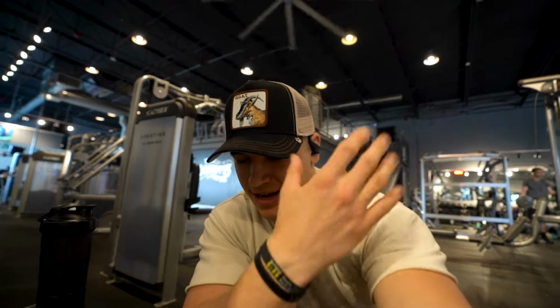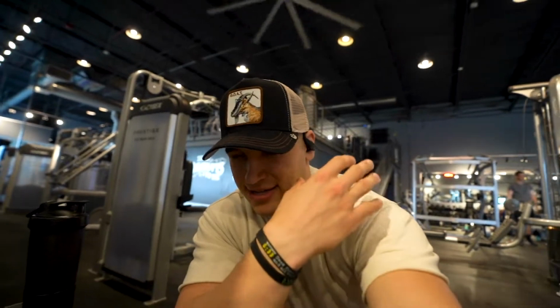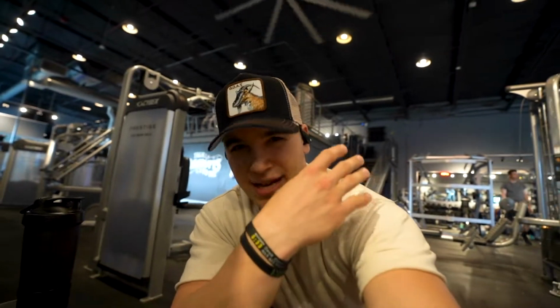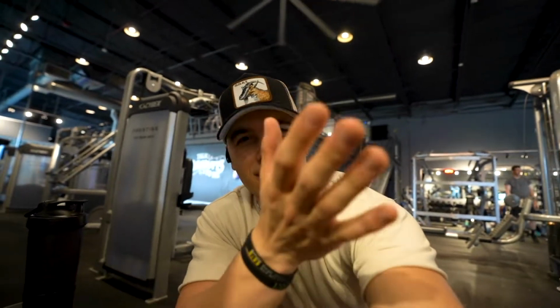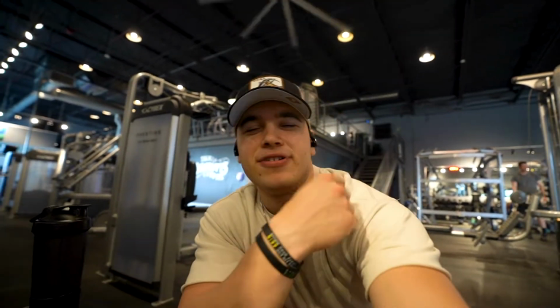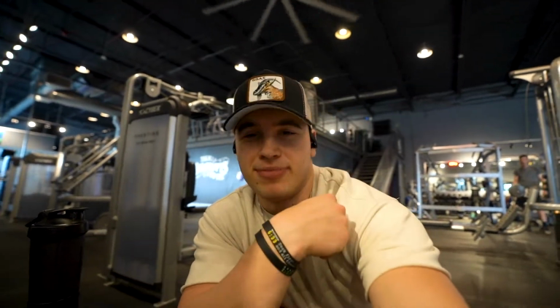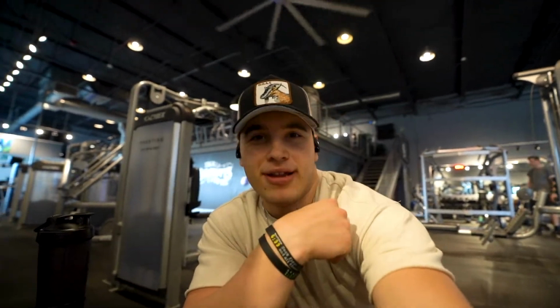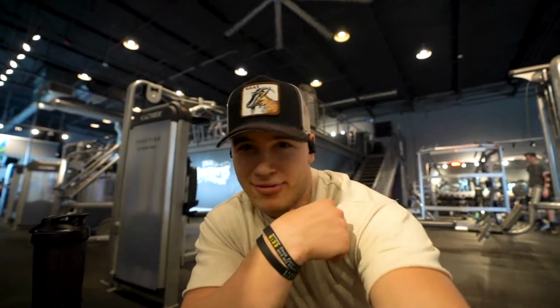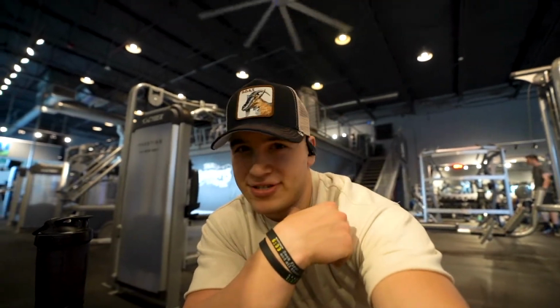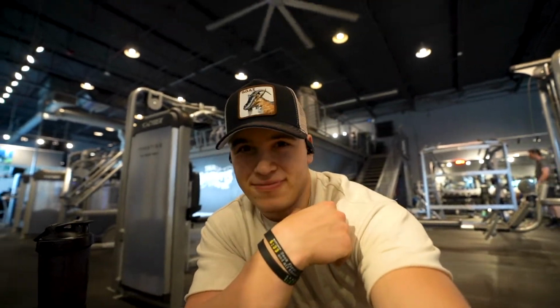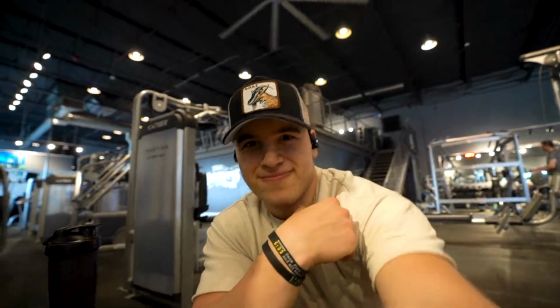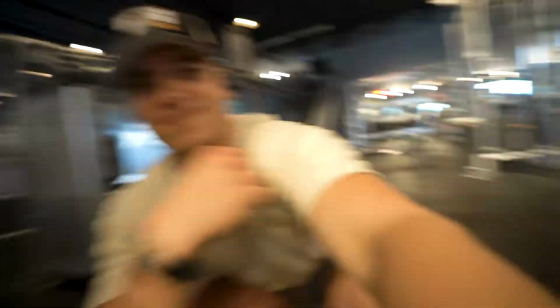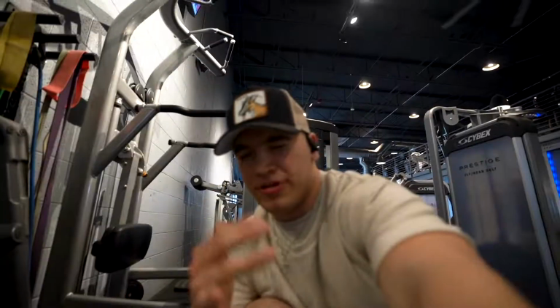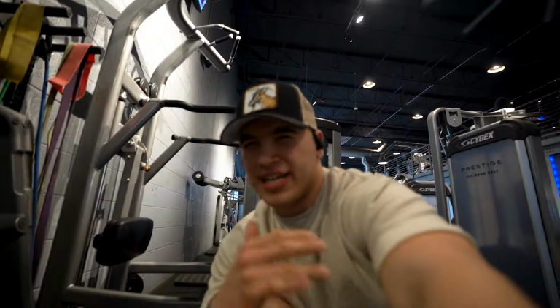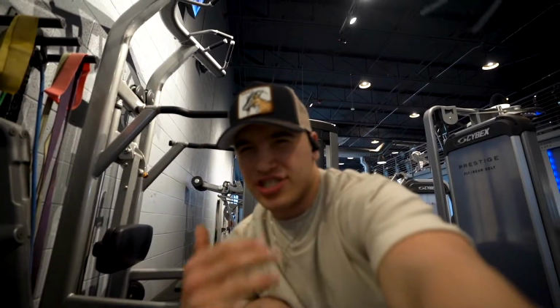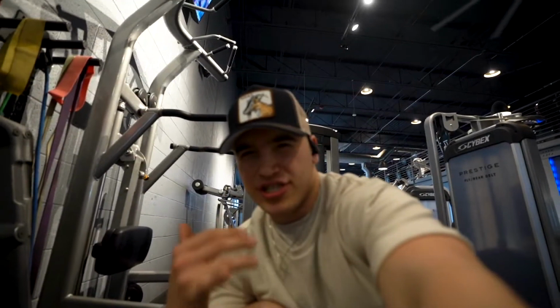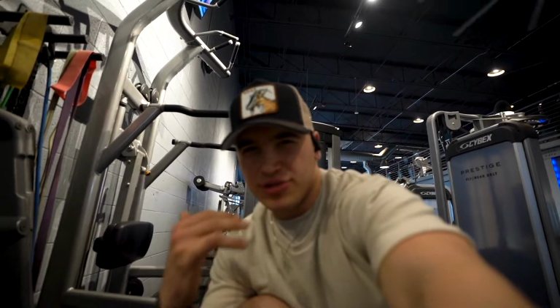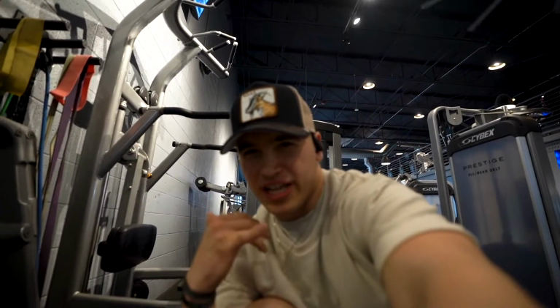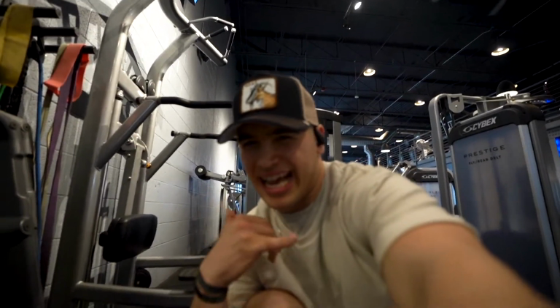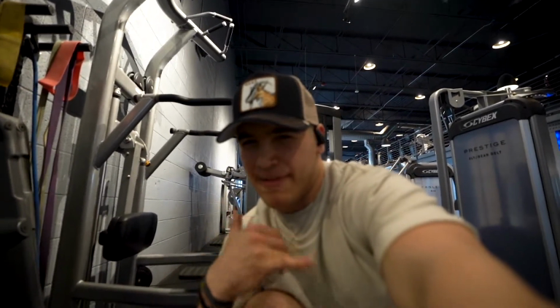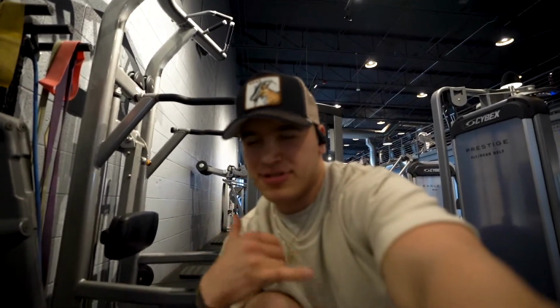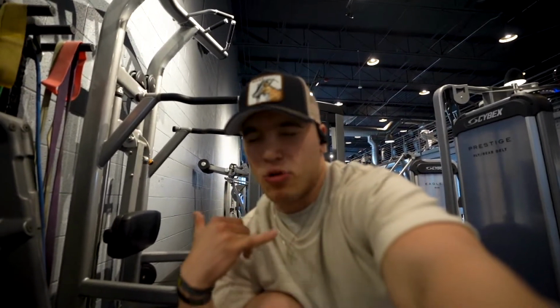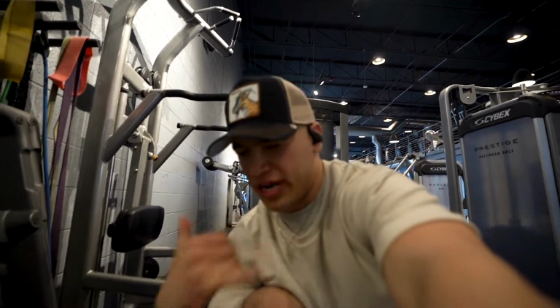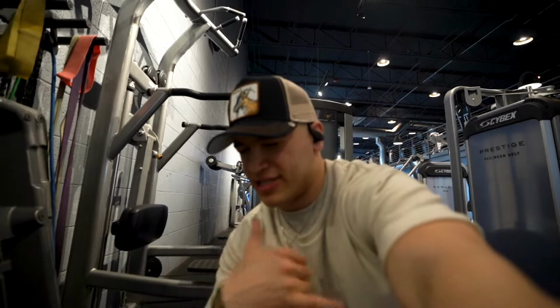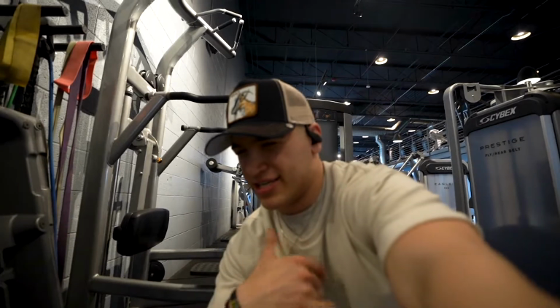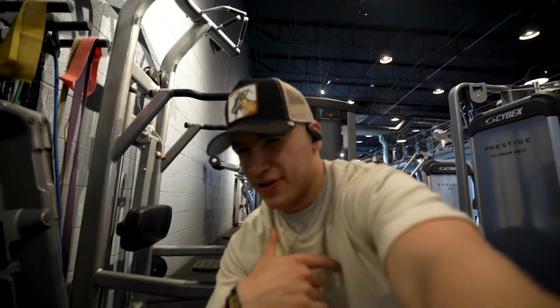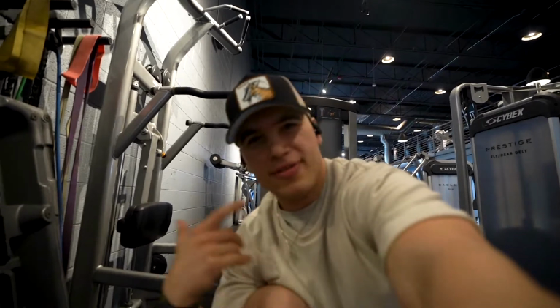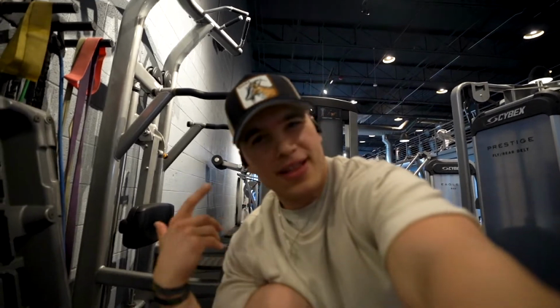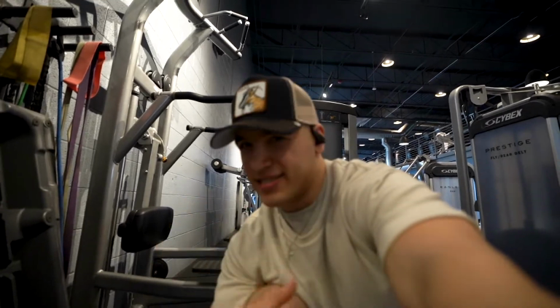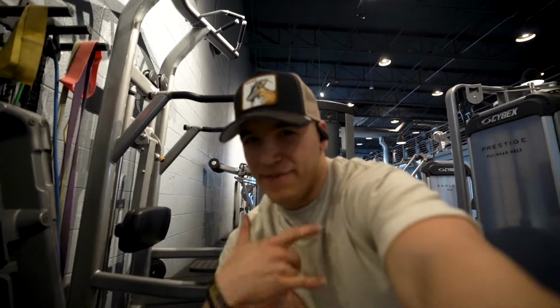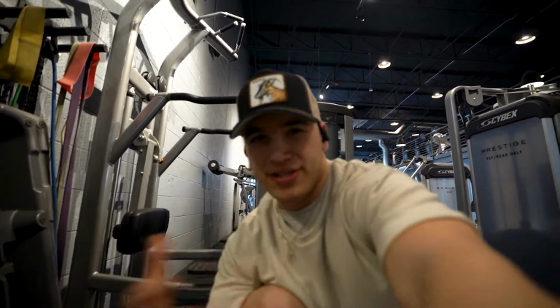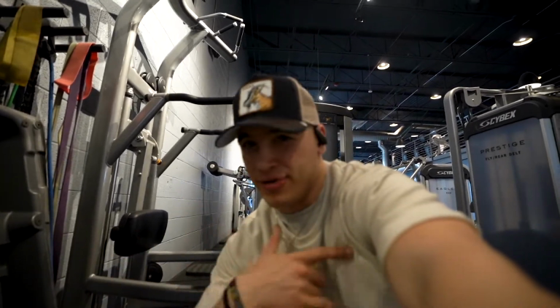Just get one that fits you, man. Get one that fits you. Today I've got a chest, shoulders, and calves workout, so get ready to do it. Let's go.